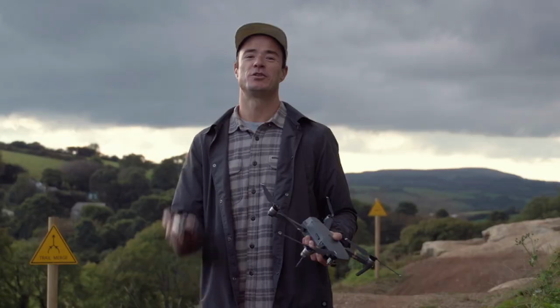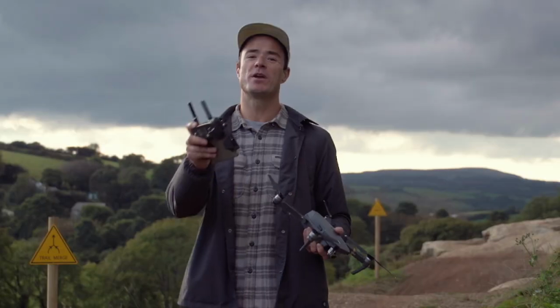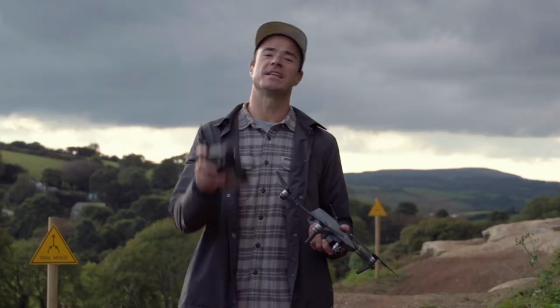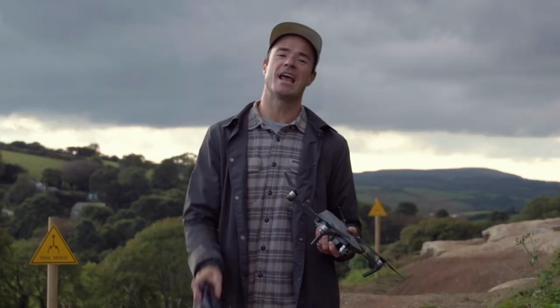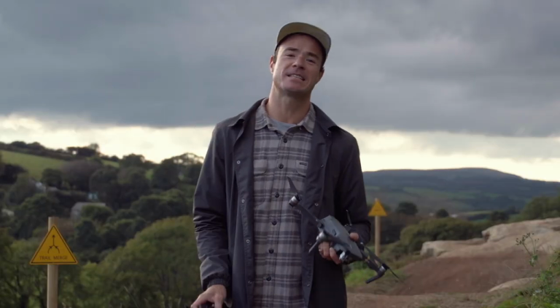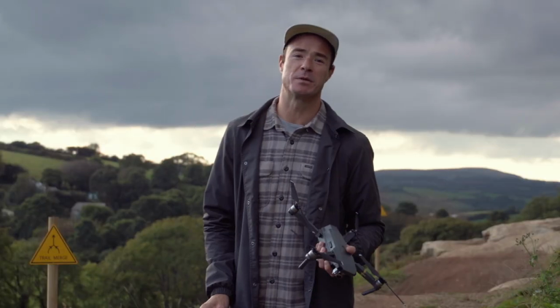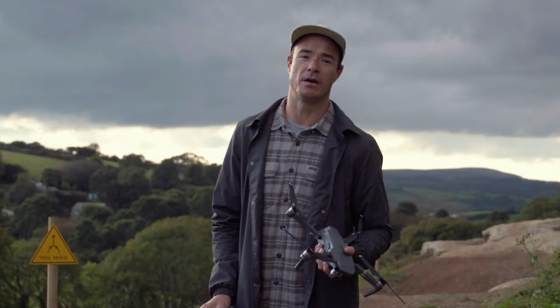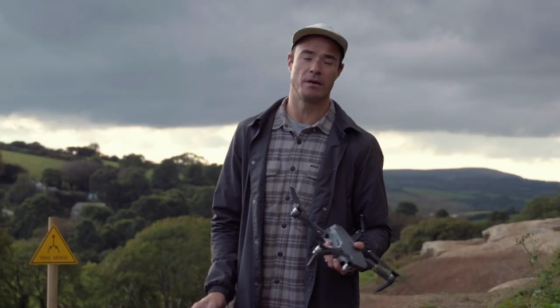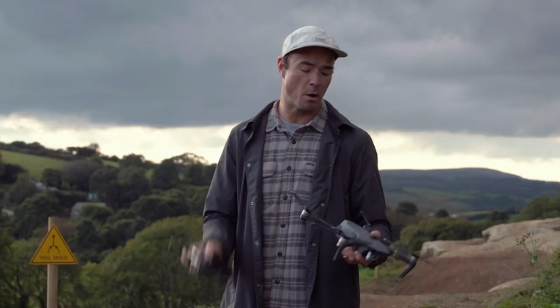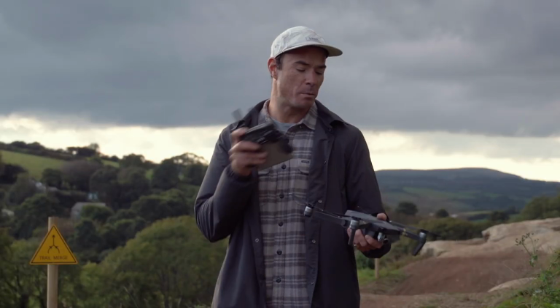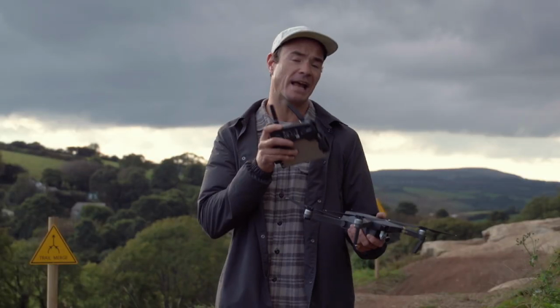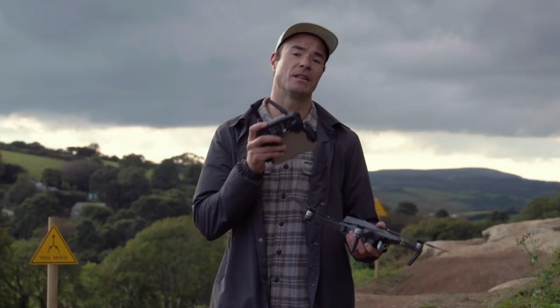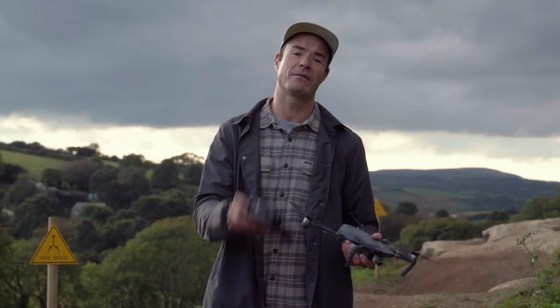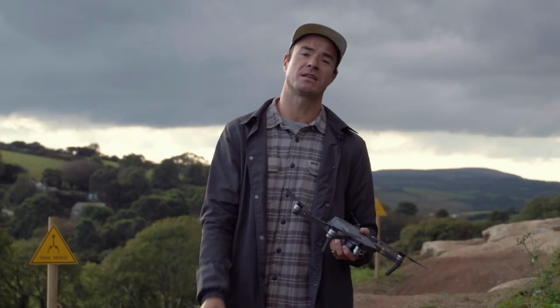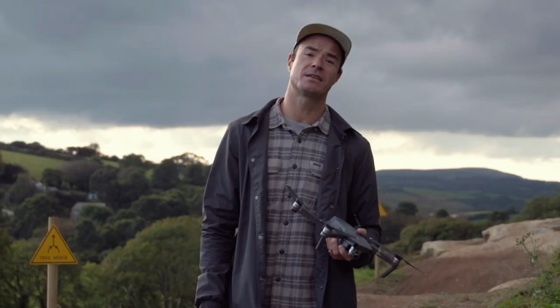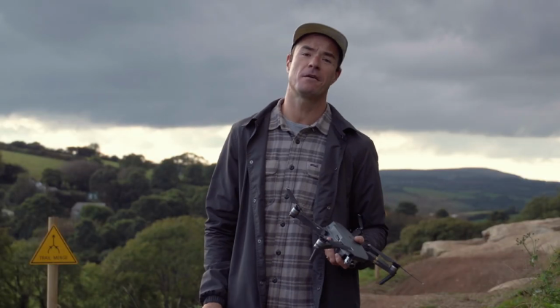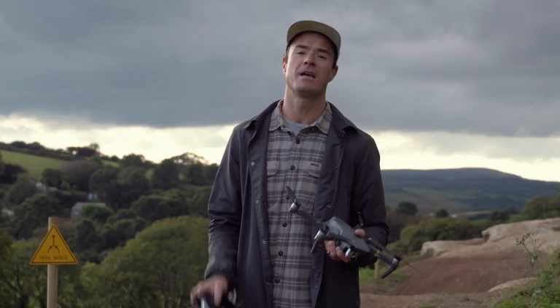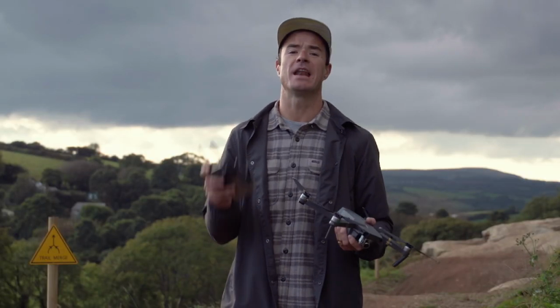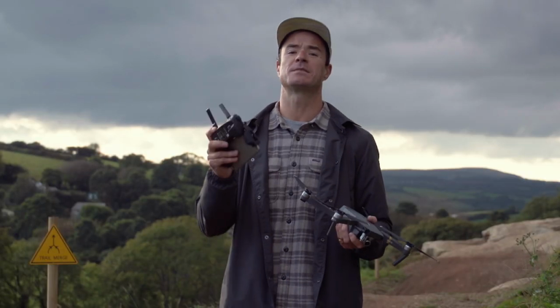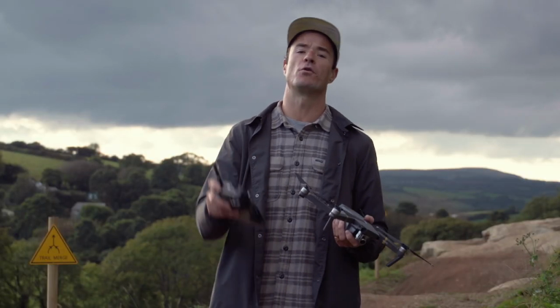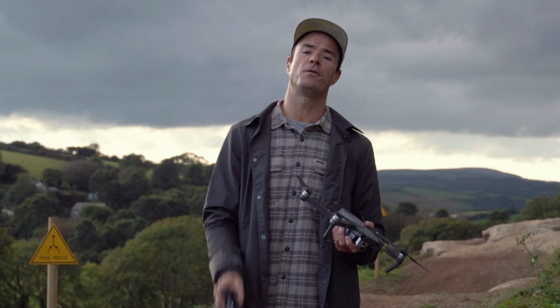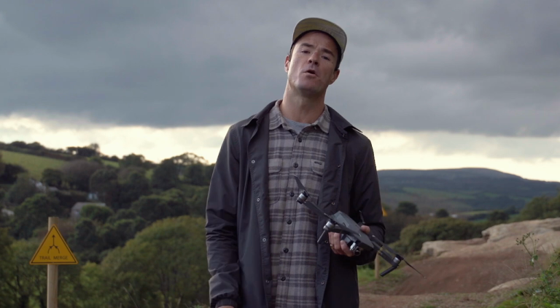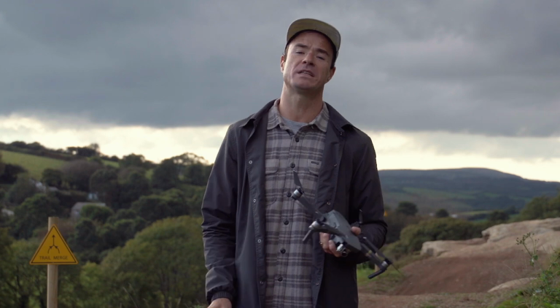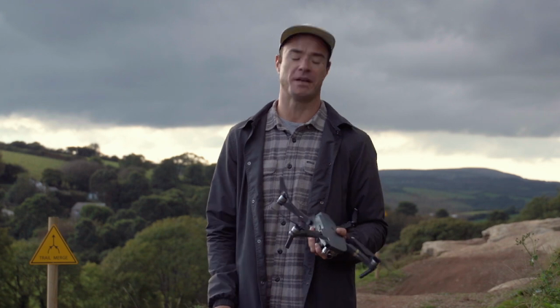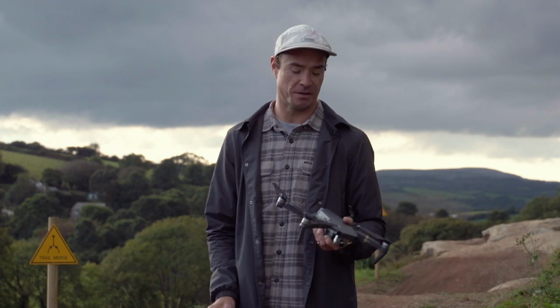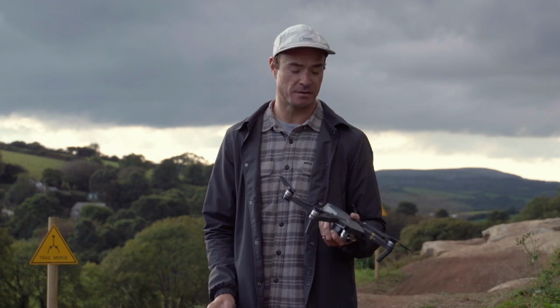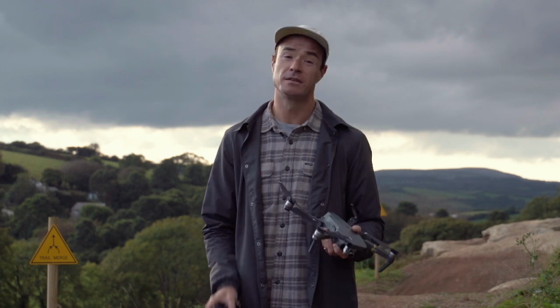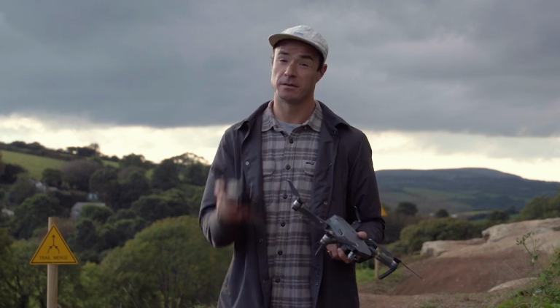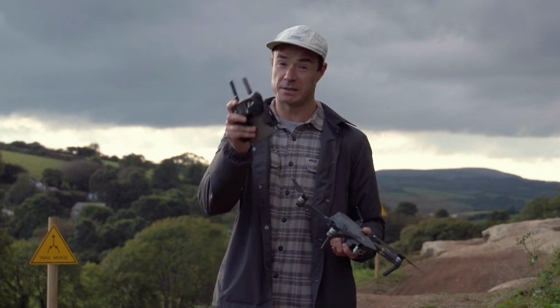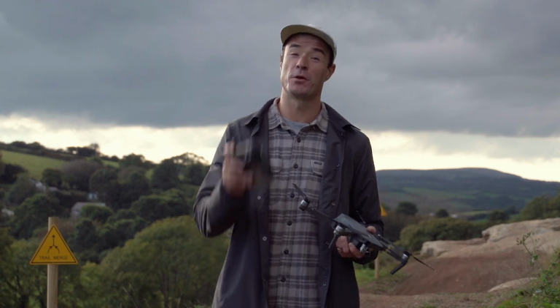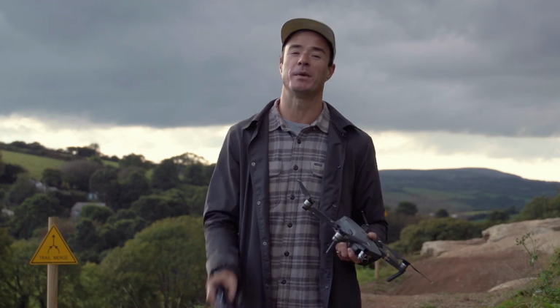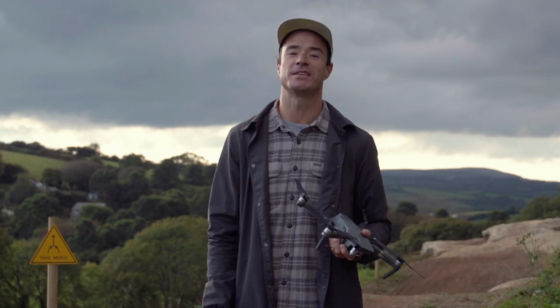Join us in the next episode where we'll be taking the Mavic to the surf and exploring a few more of its features. We'll see you on the beach.